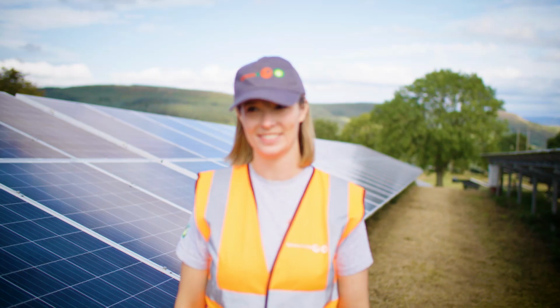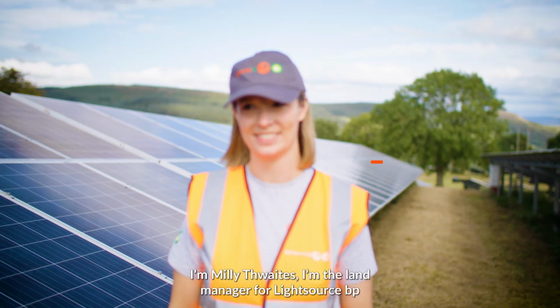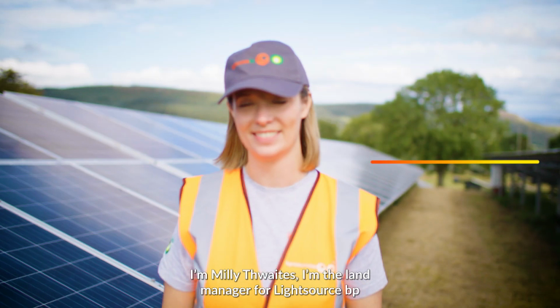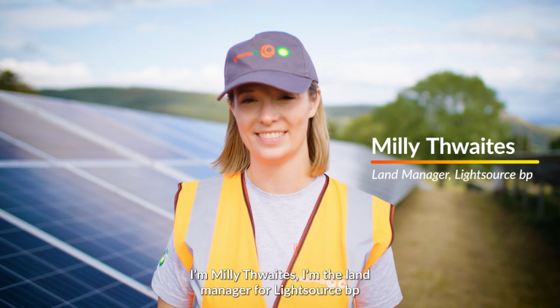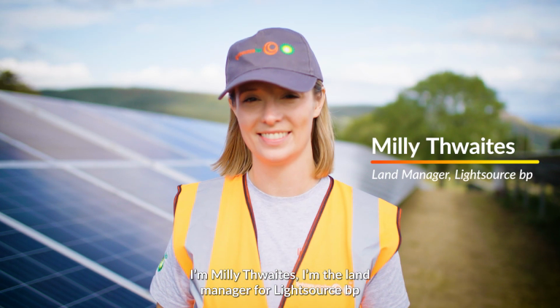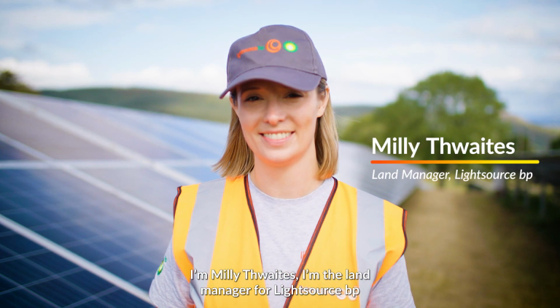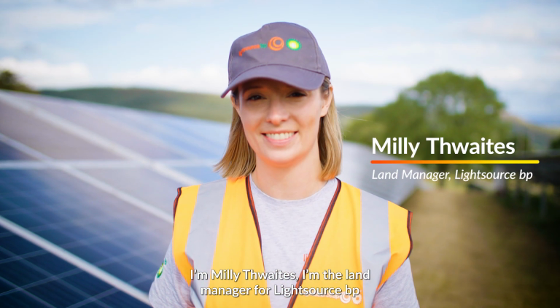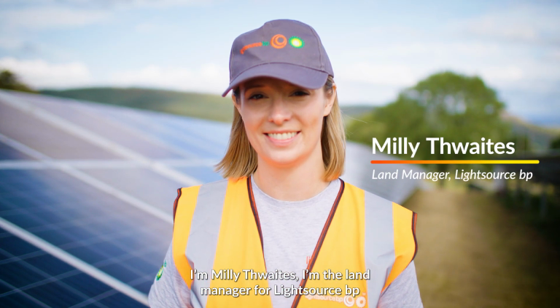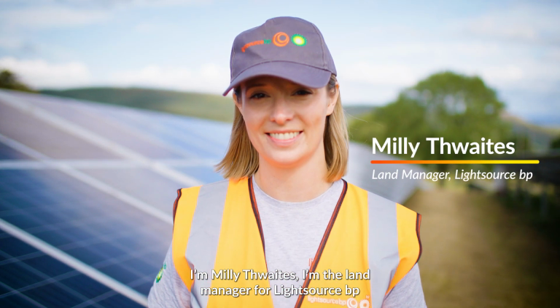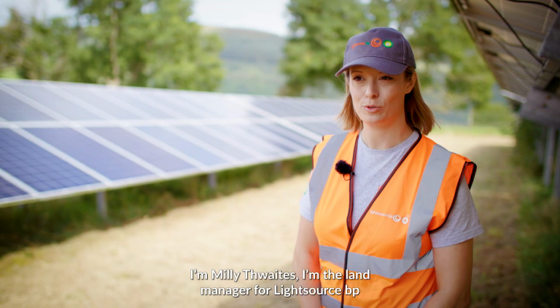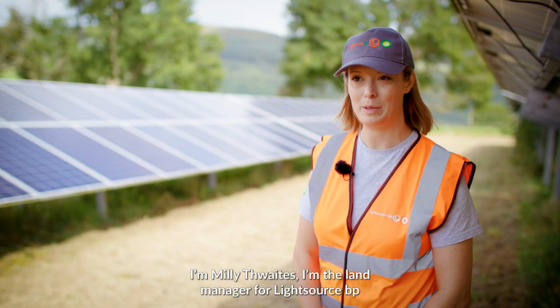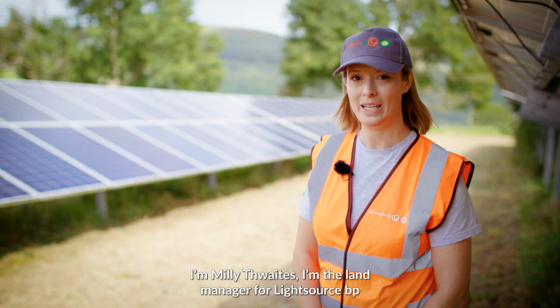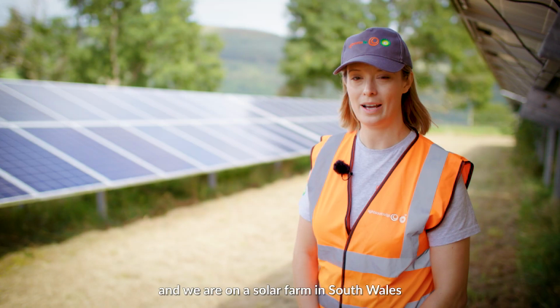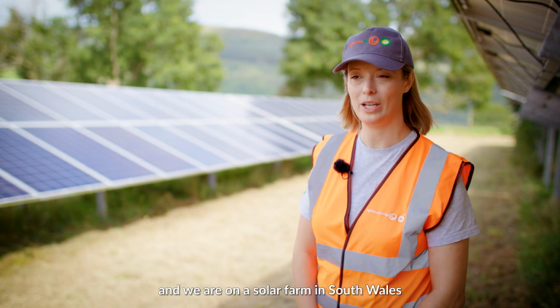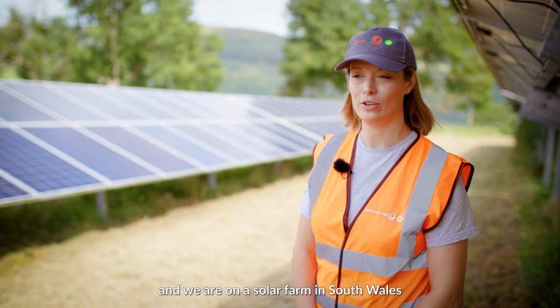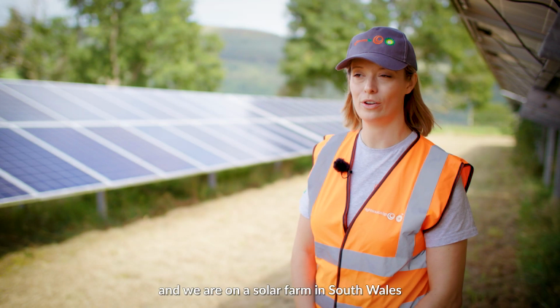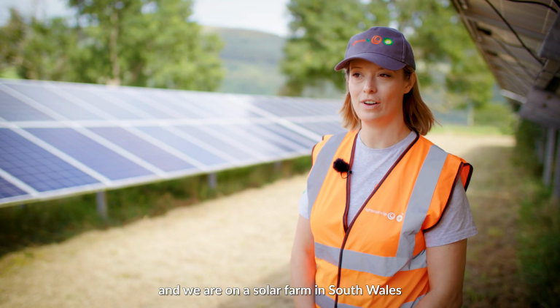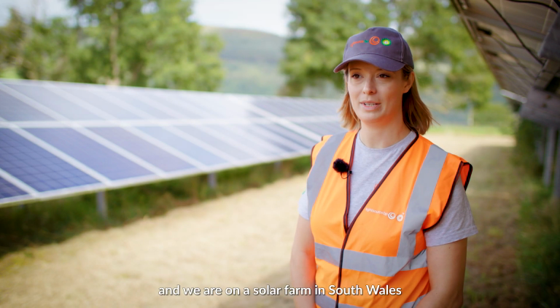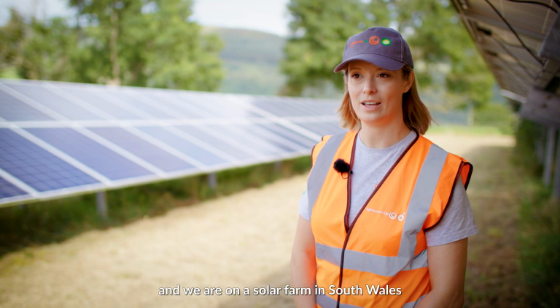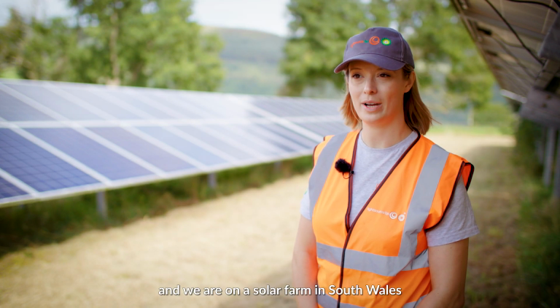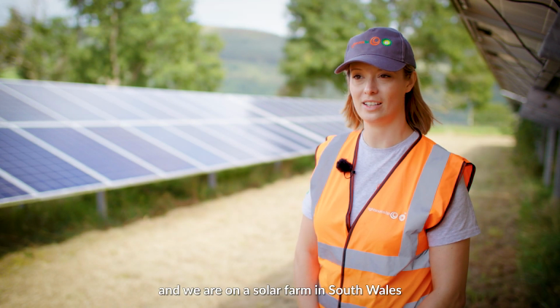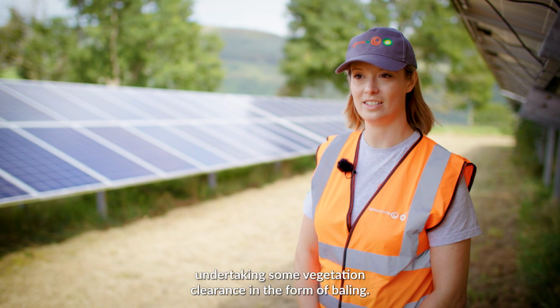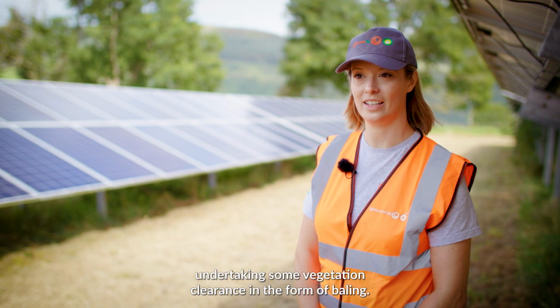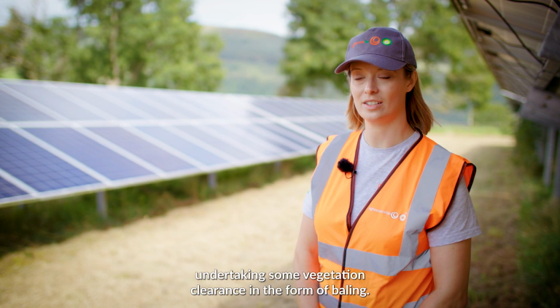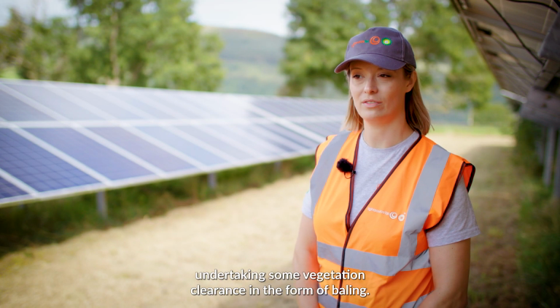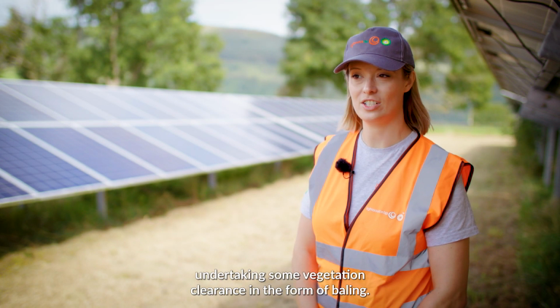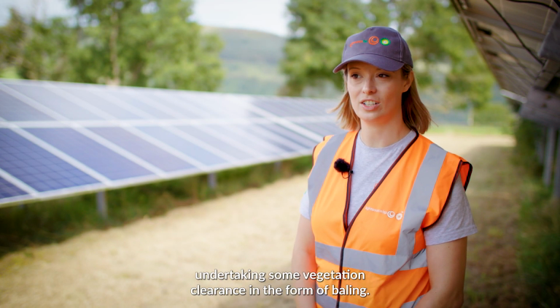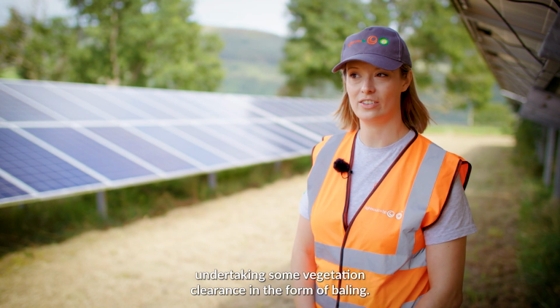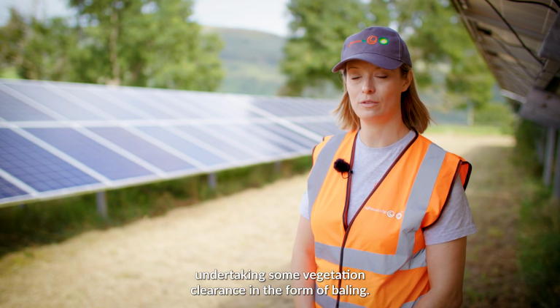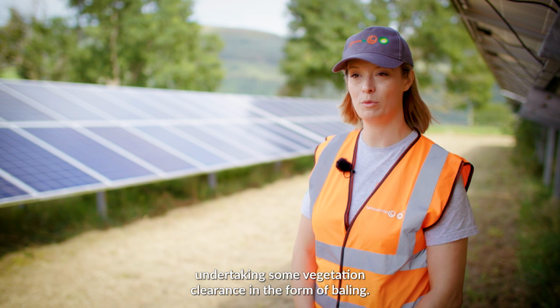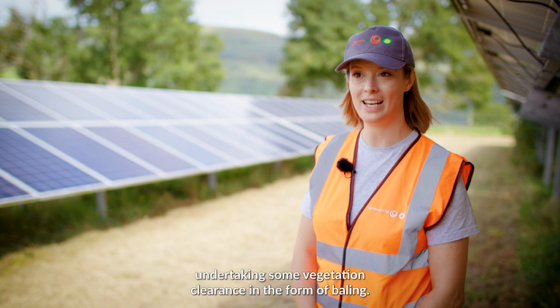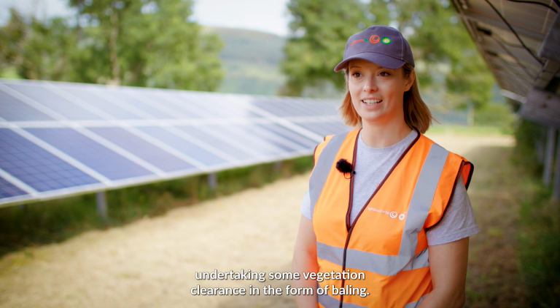I'm Millie Thwaites, I'm the land manager for LightSource BP and we are on a solar farm in South Wales undertaking some vegetation clearance in the form of baling.